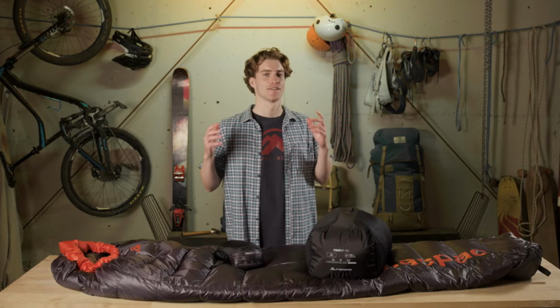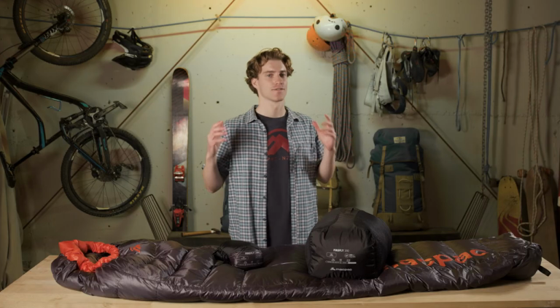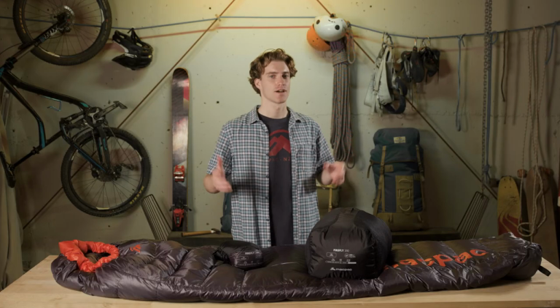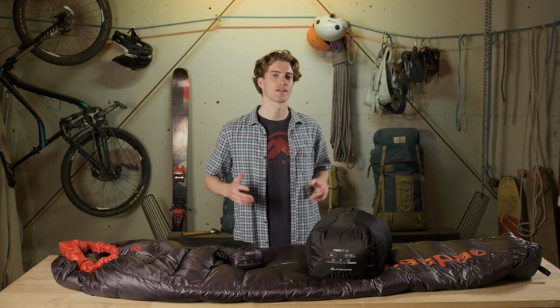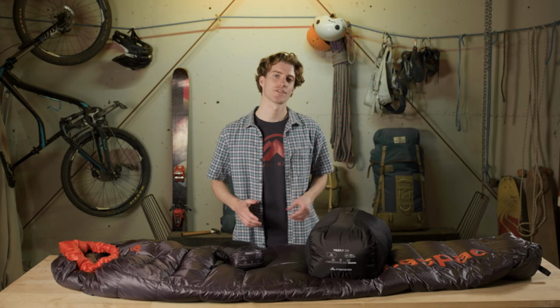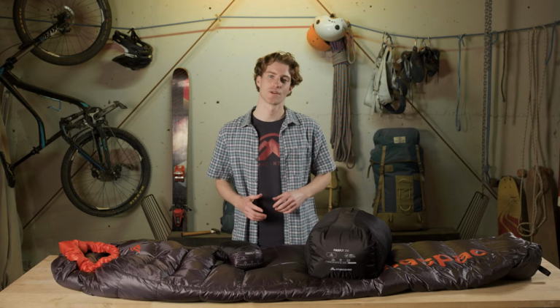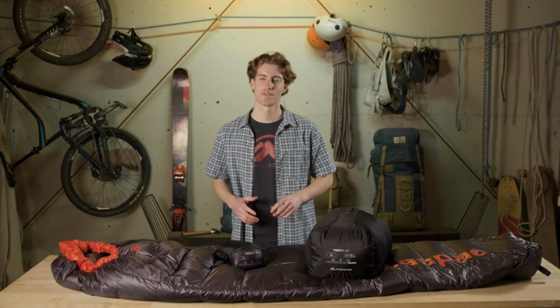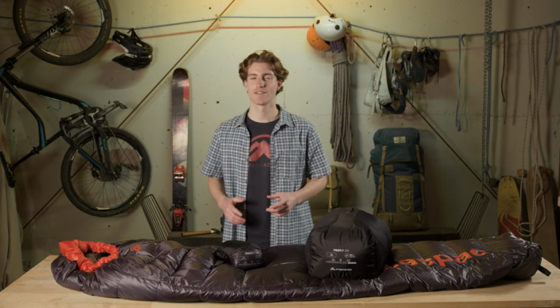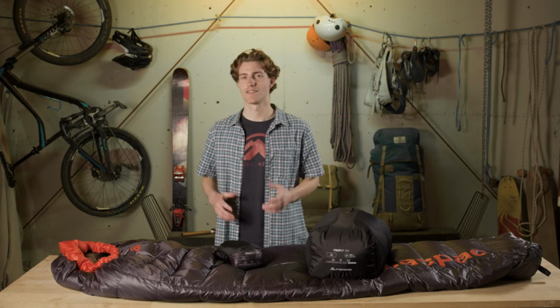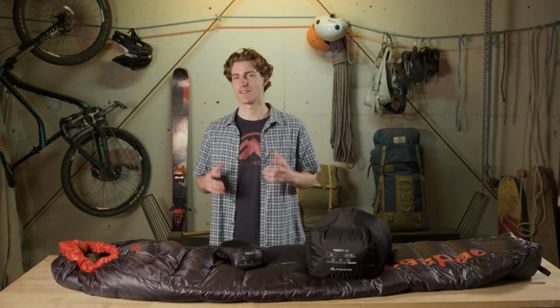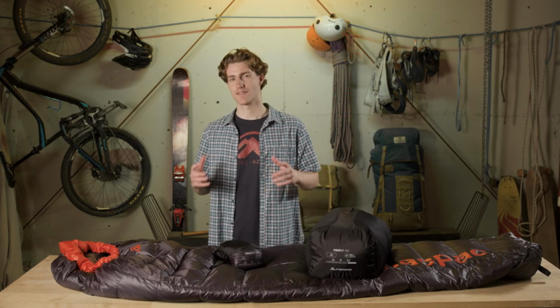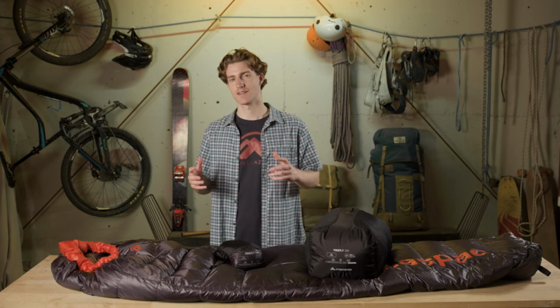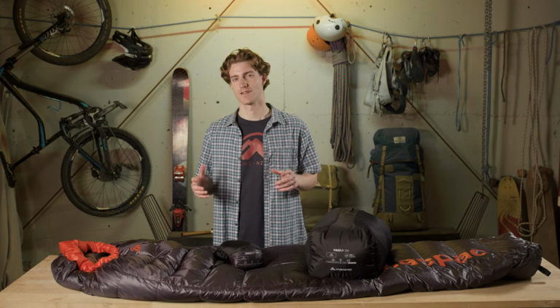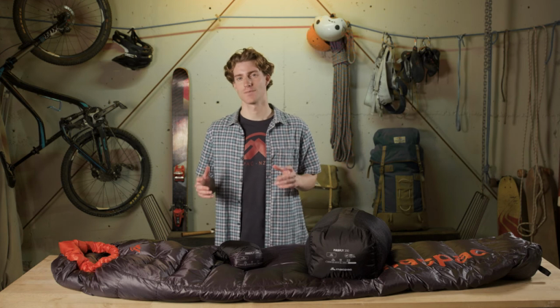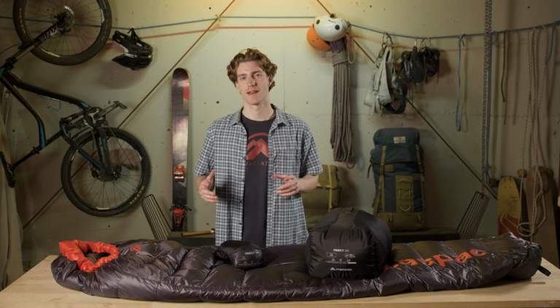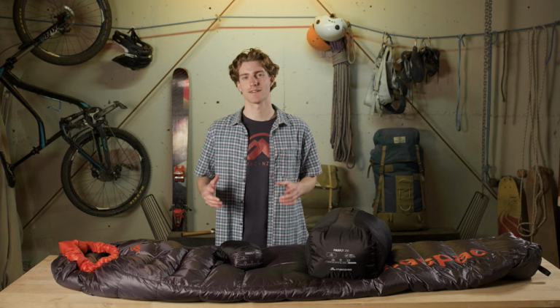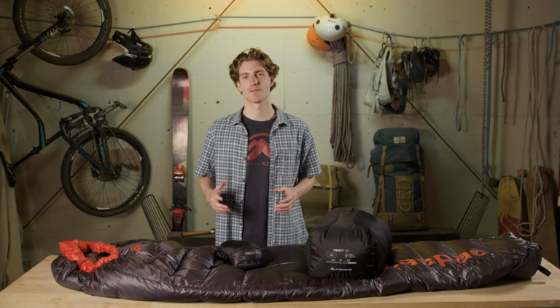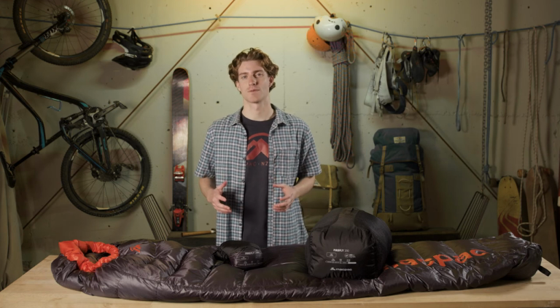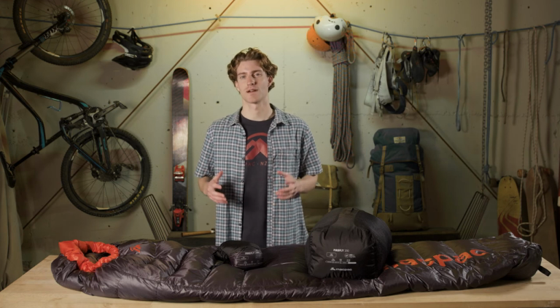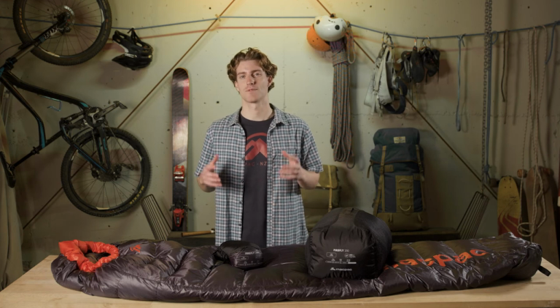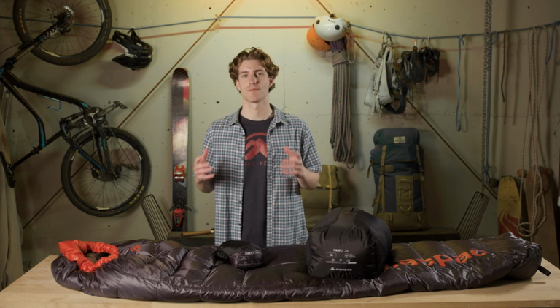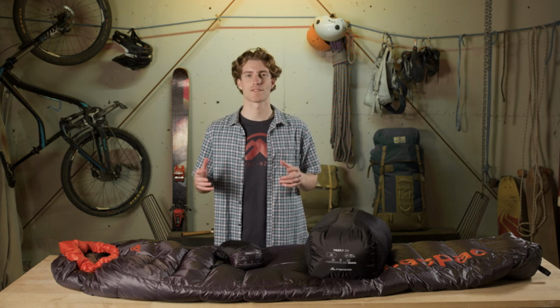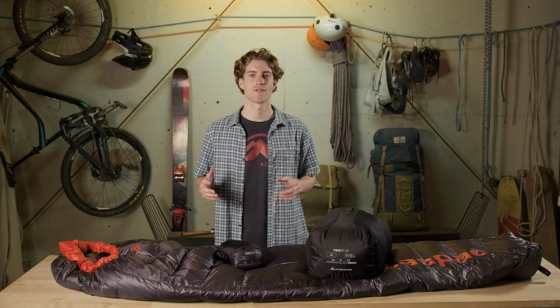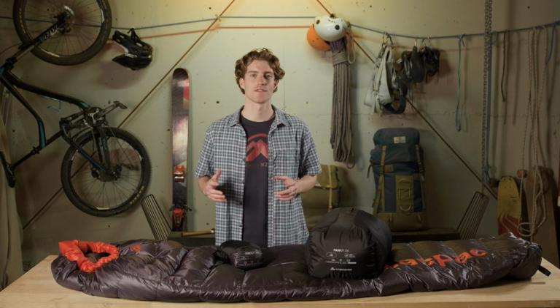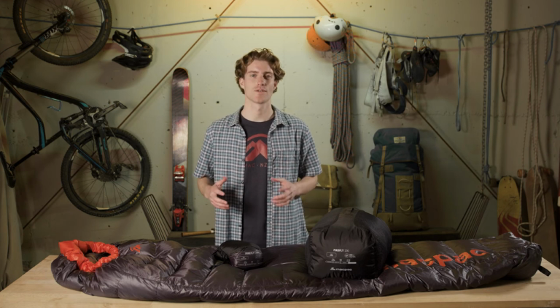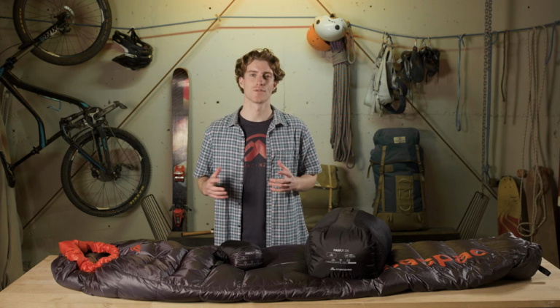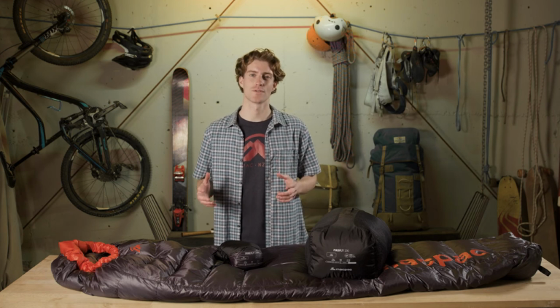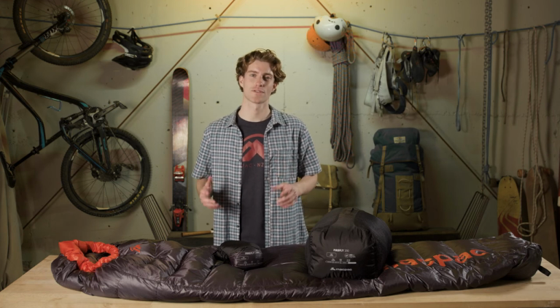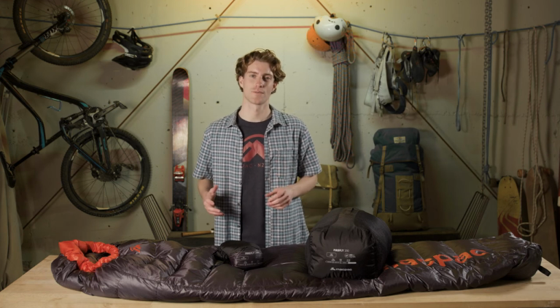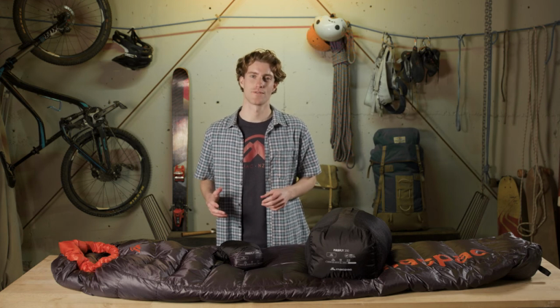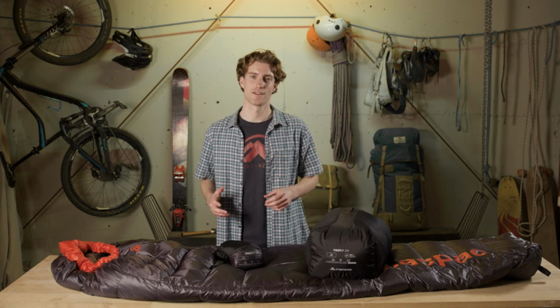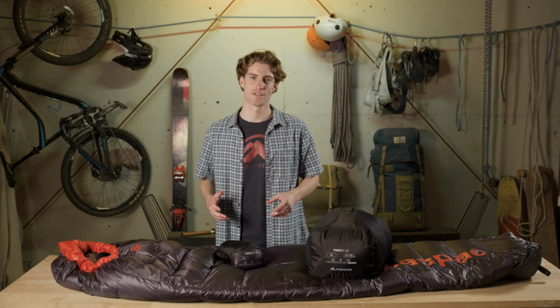The Firefly 200 is an exciting new bag that will become your best friend on all your summer adventures.